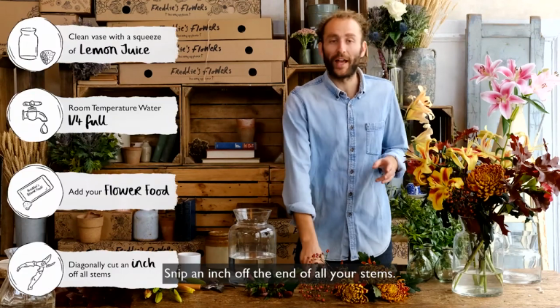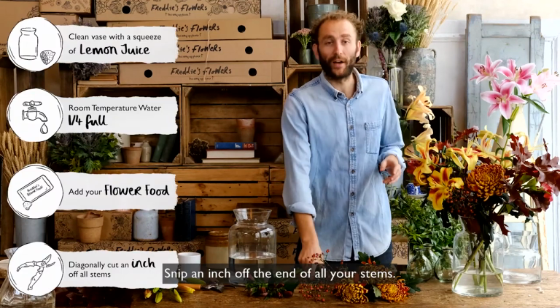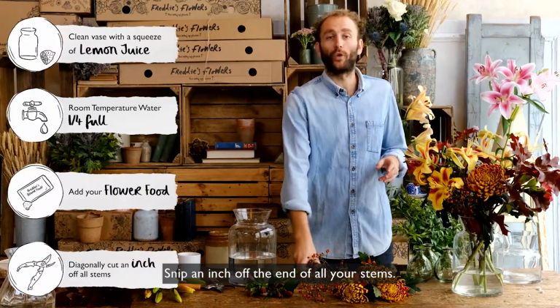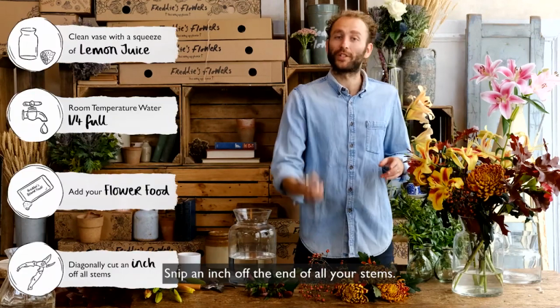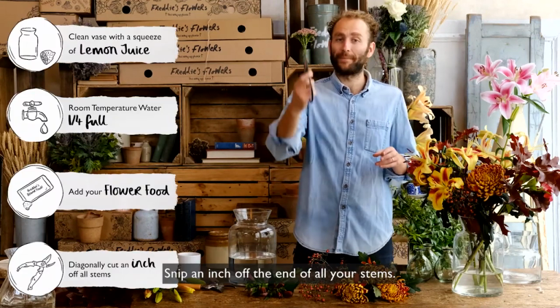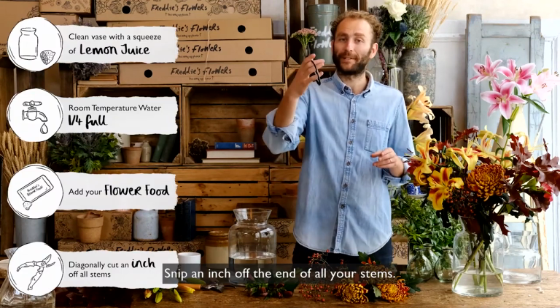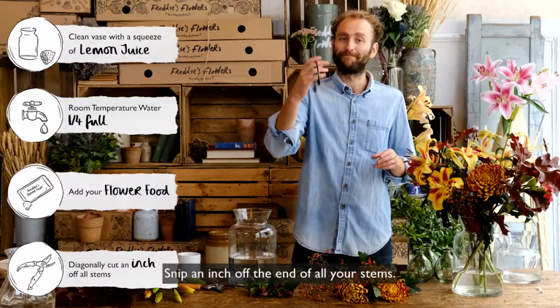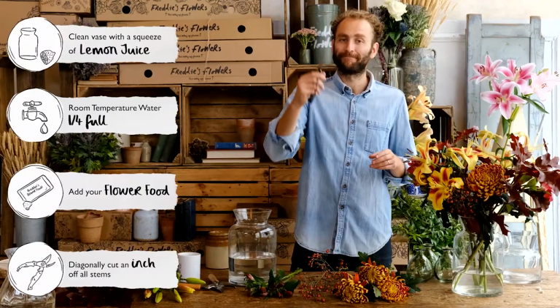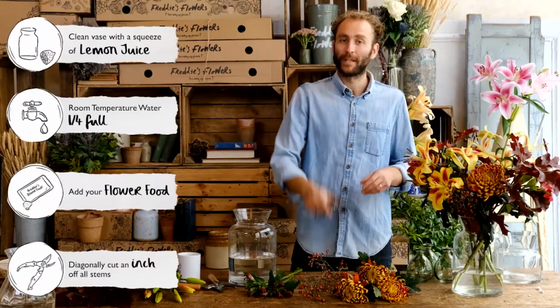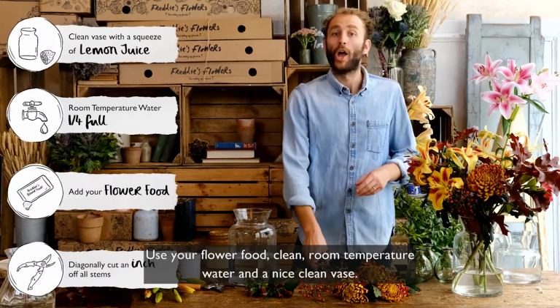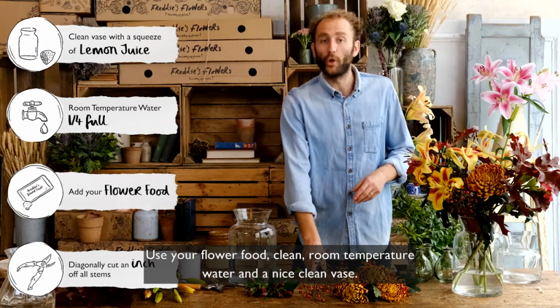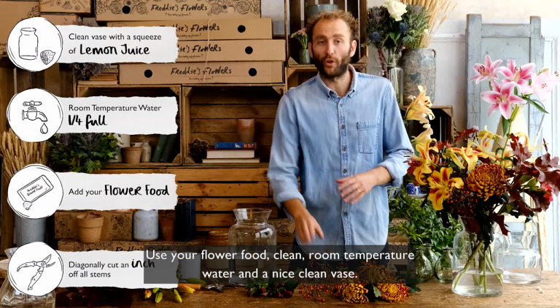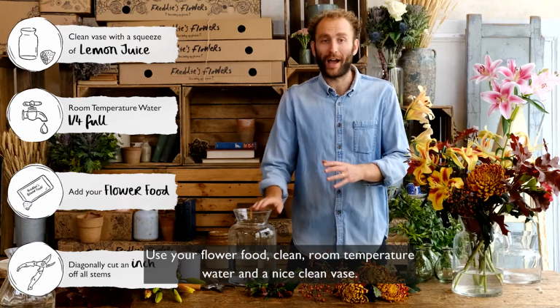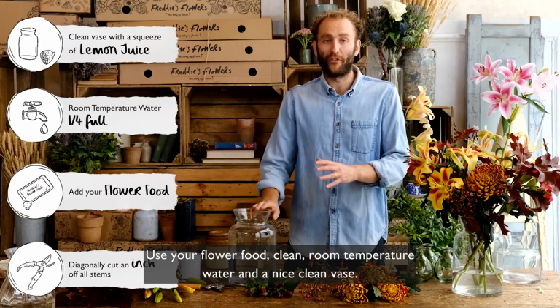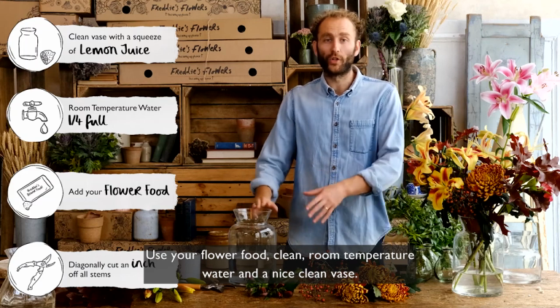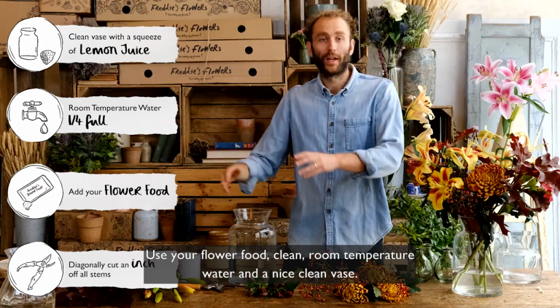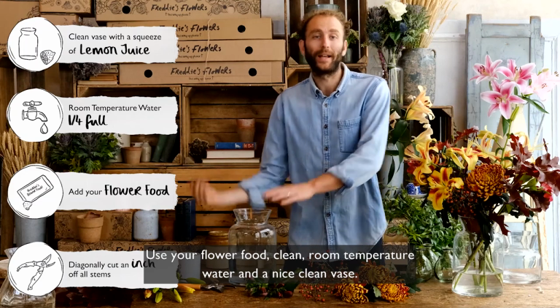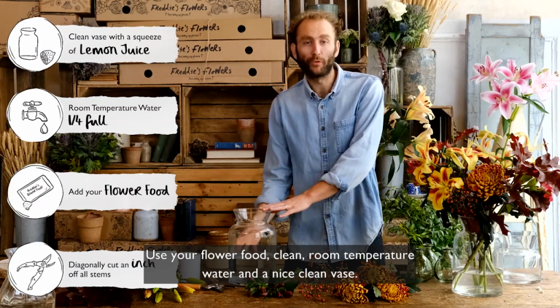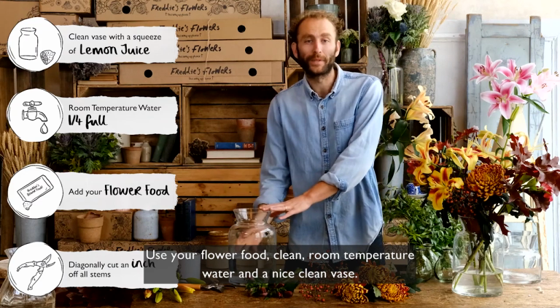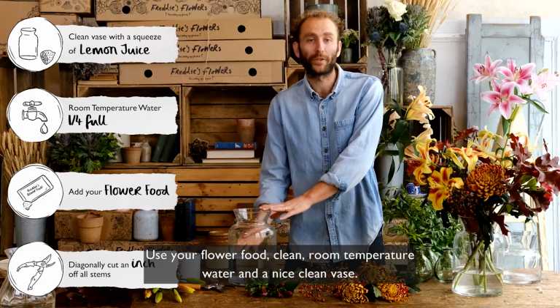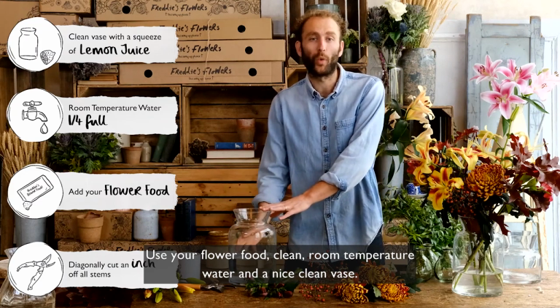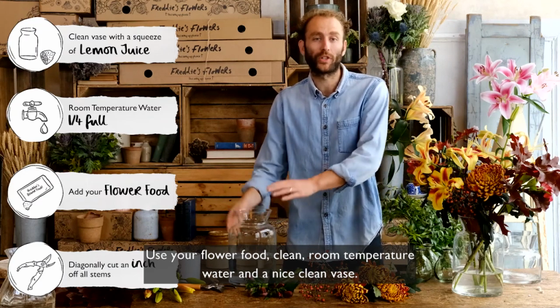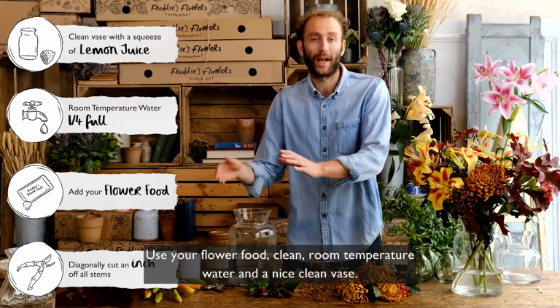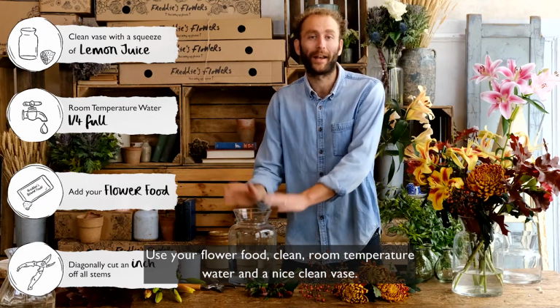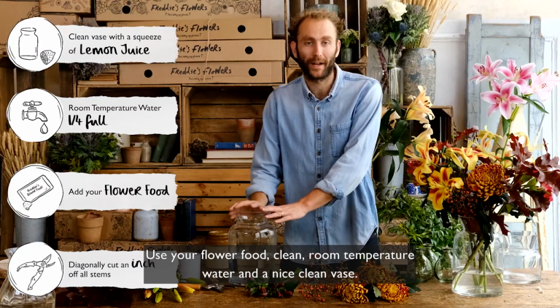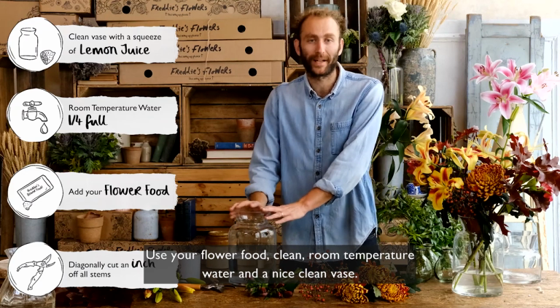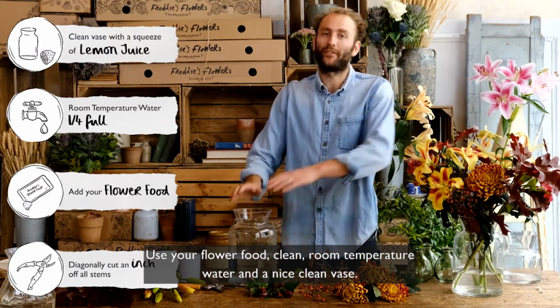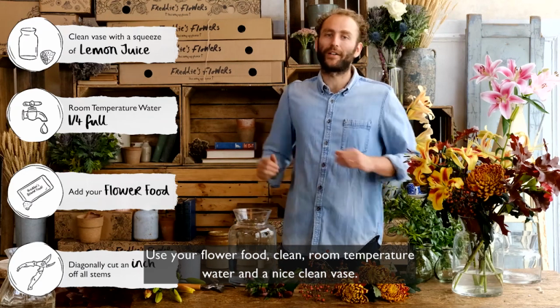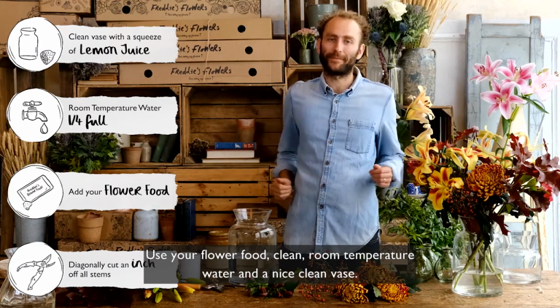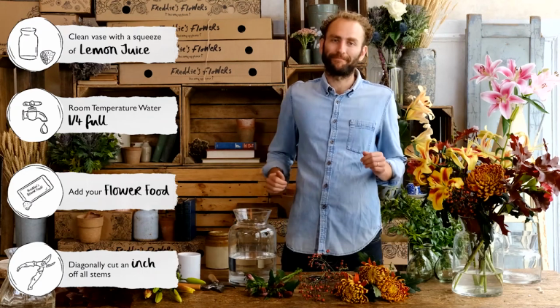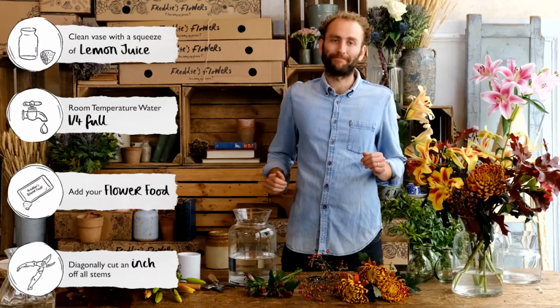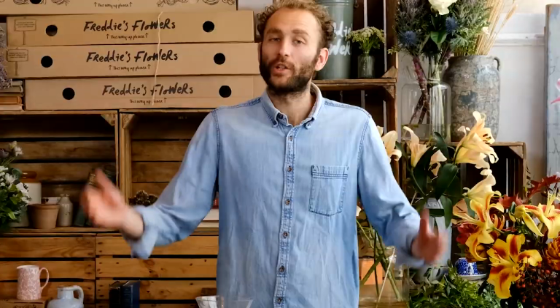Always remember your flower care: snip an inch off the end of all your stems, use your flower food, clean room temperature water, and a nice clean vase.